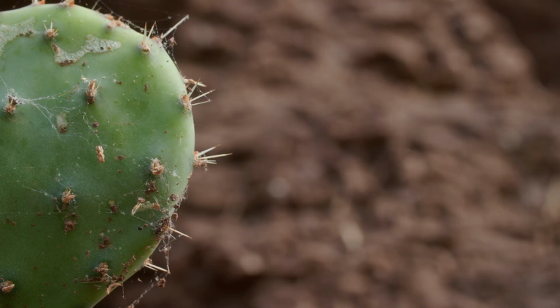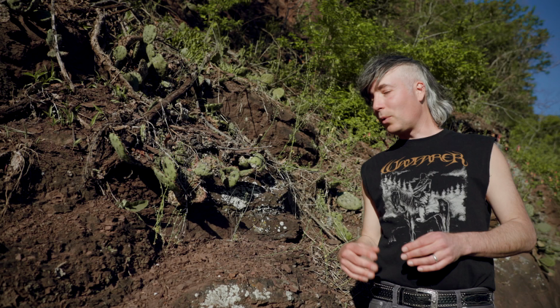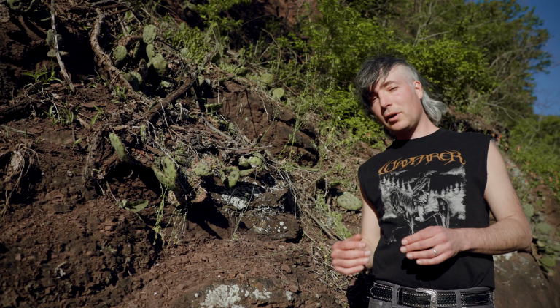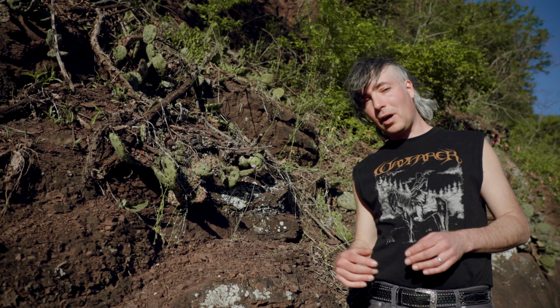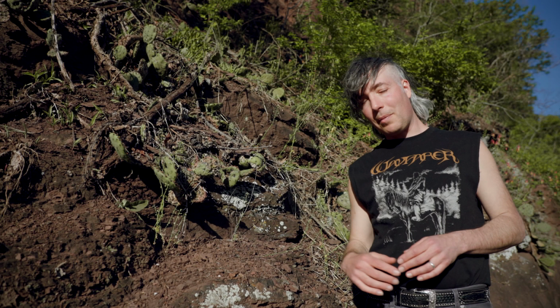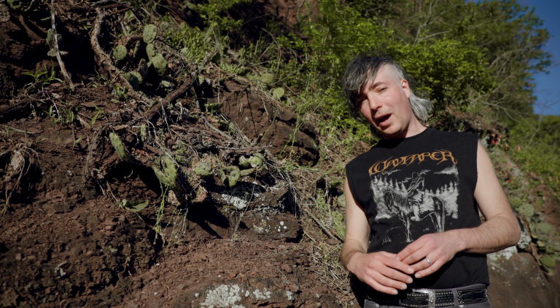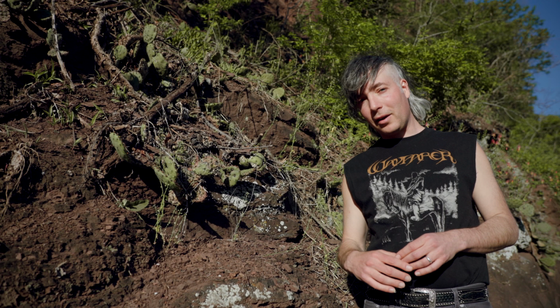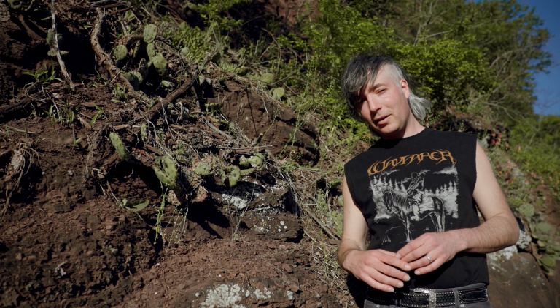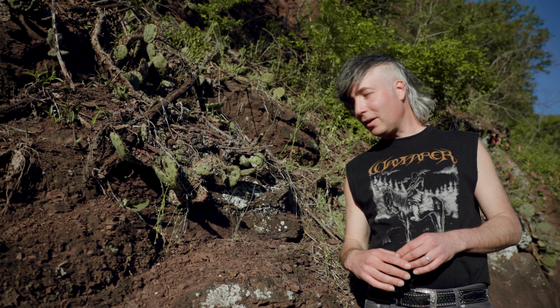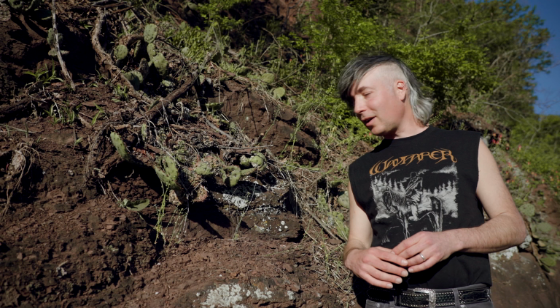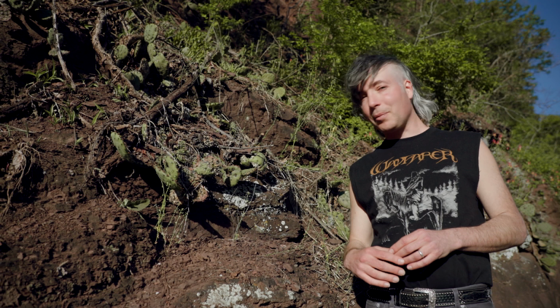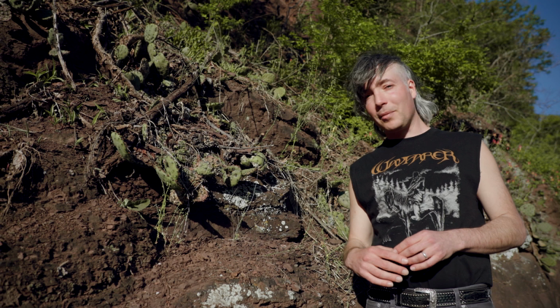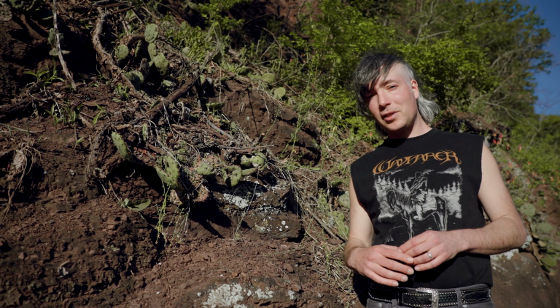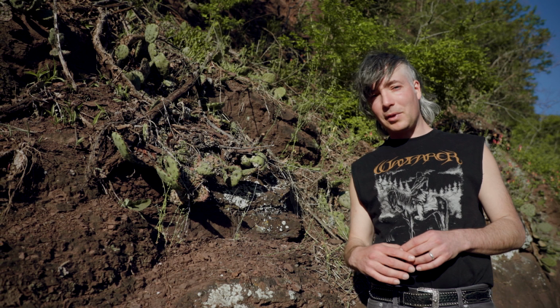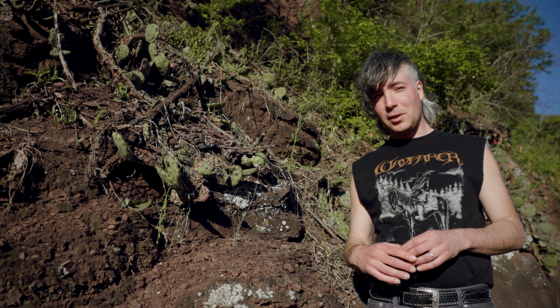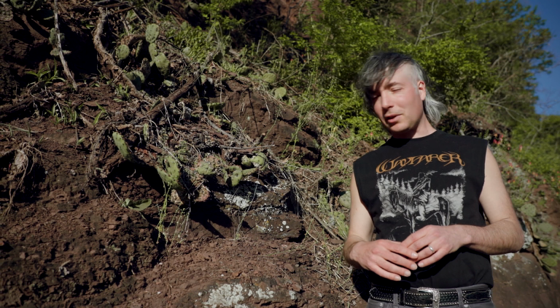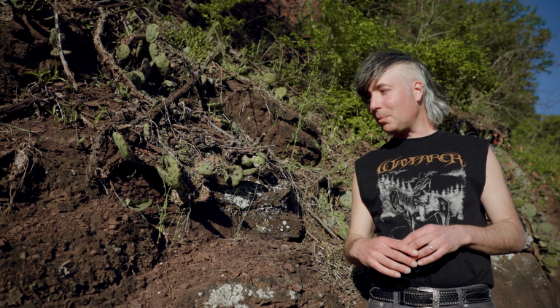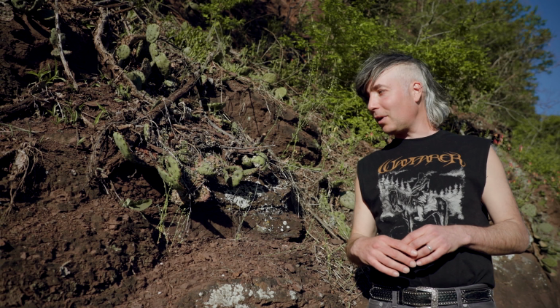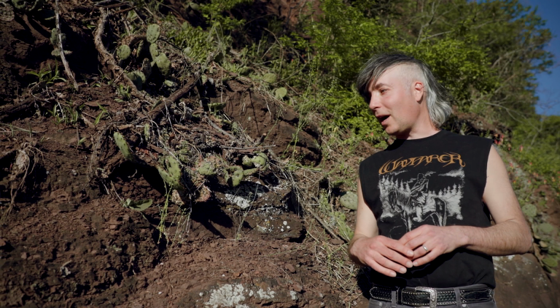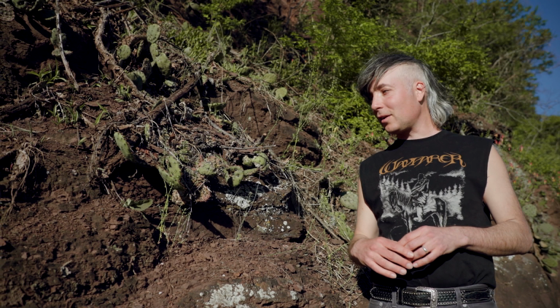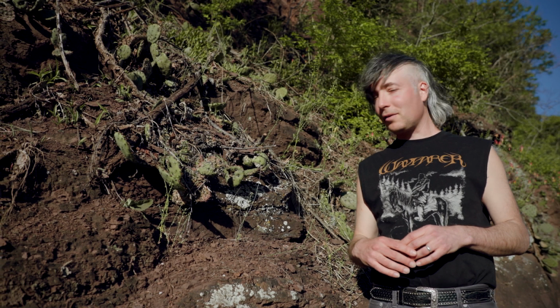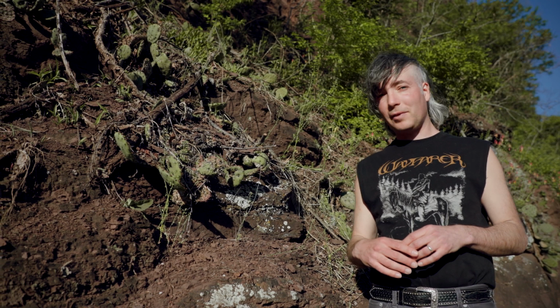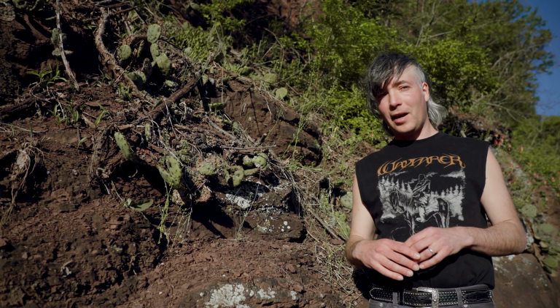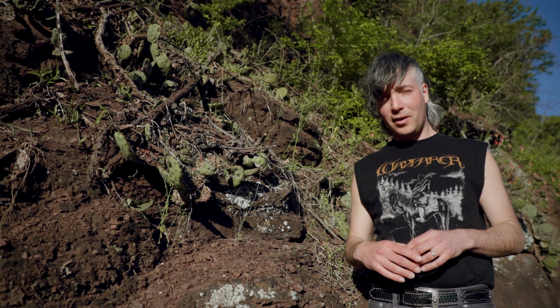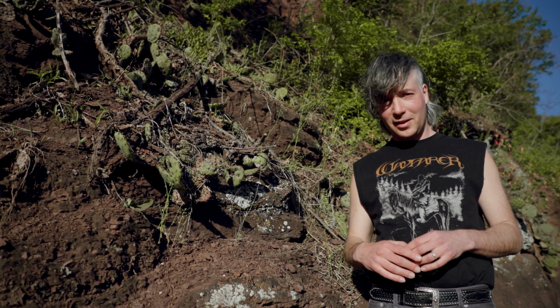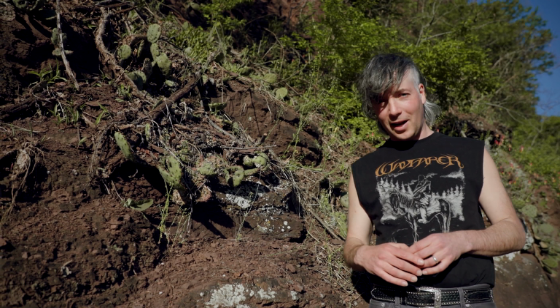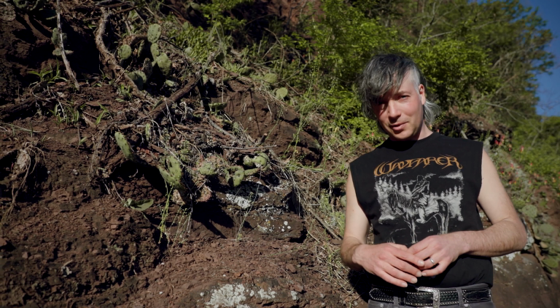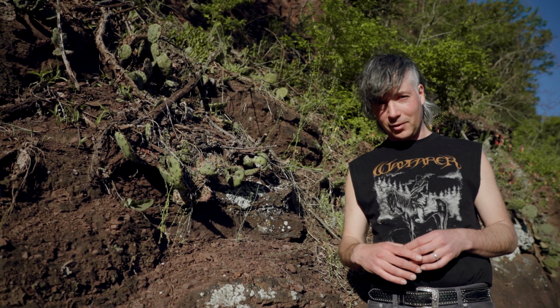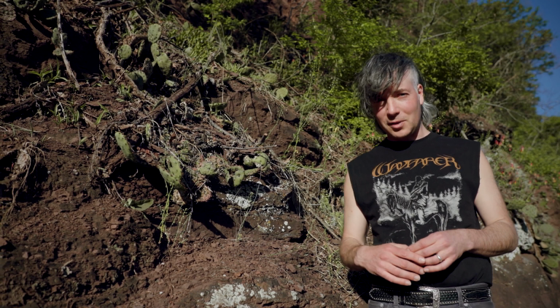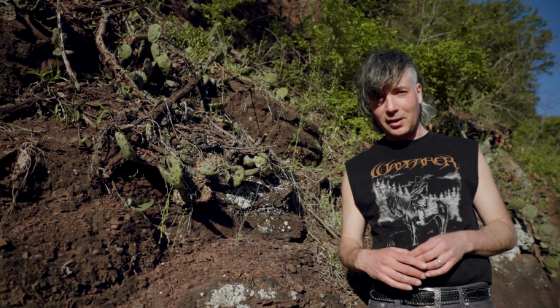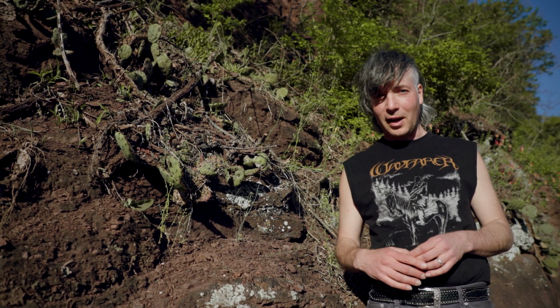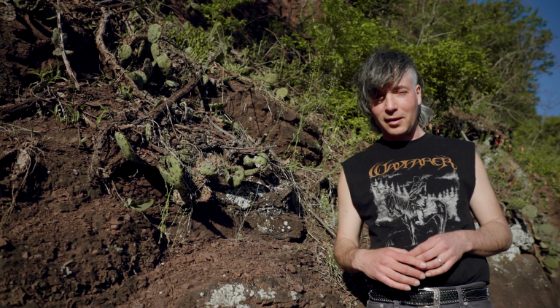We're going to come back in a couple months because prickly pear cactus in flower is absolutely spectacular.